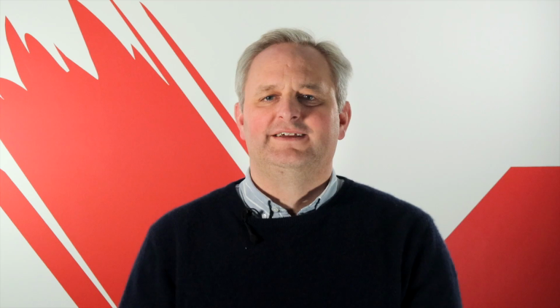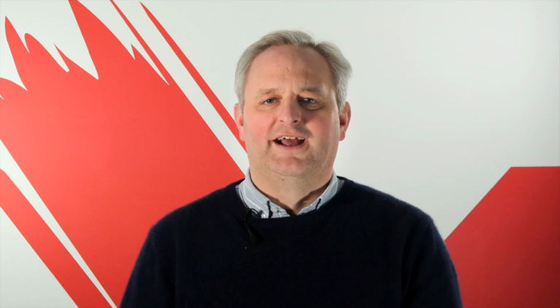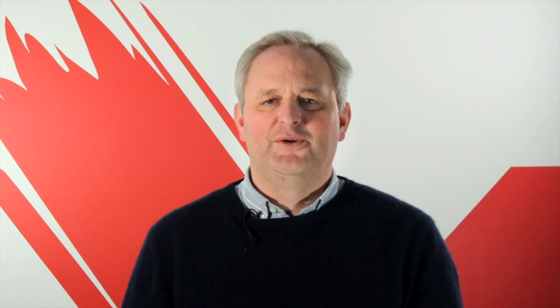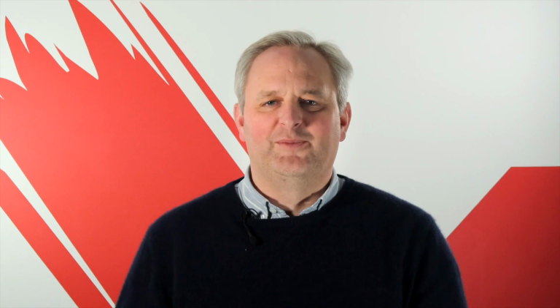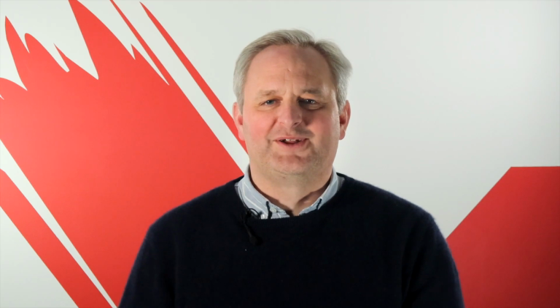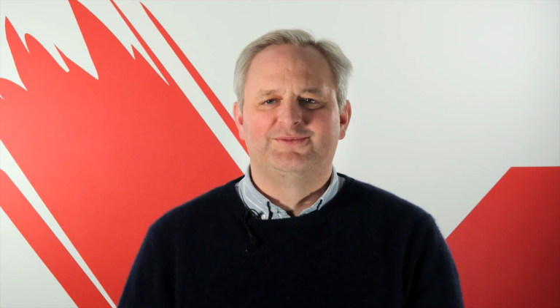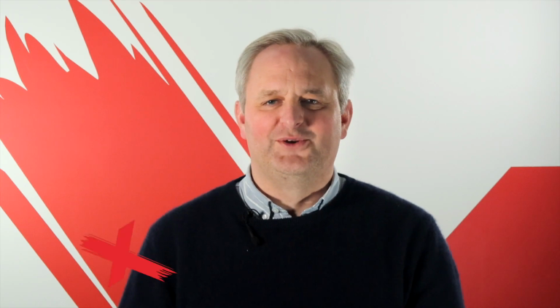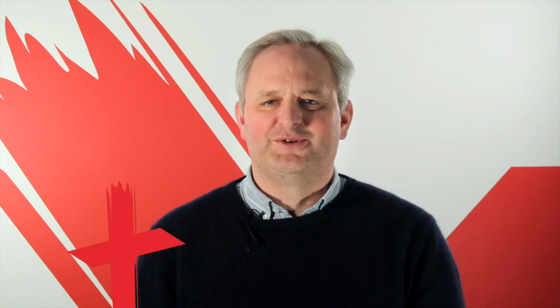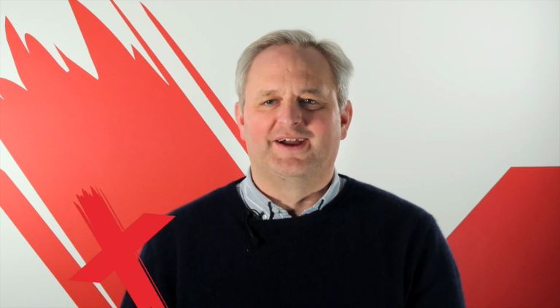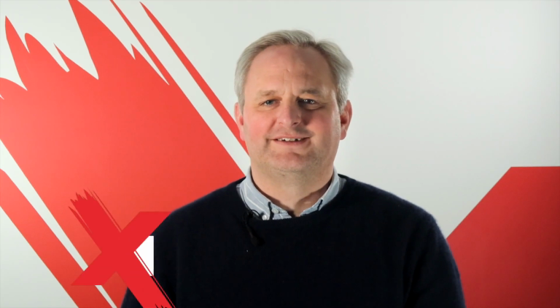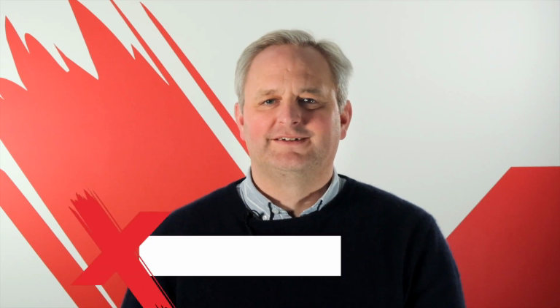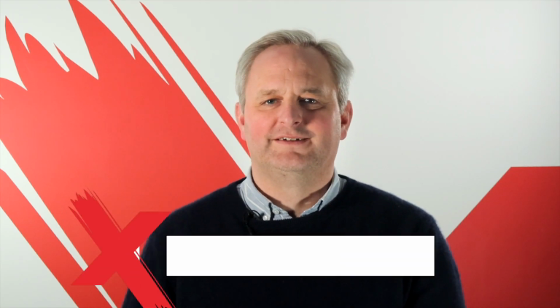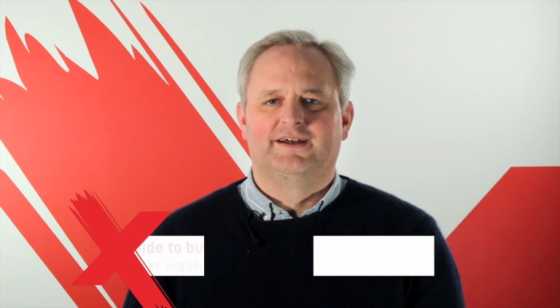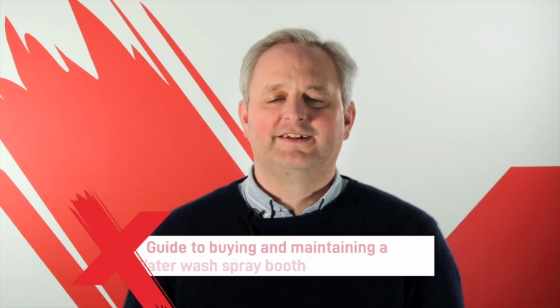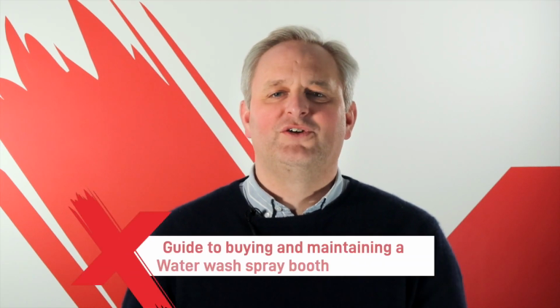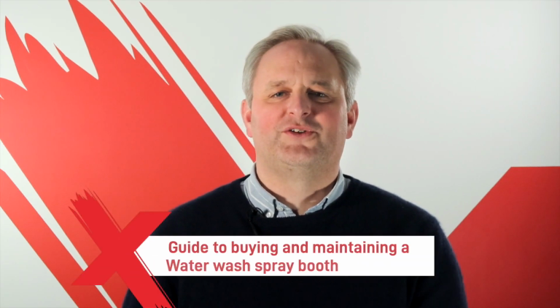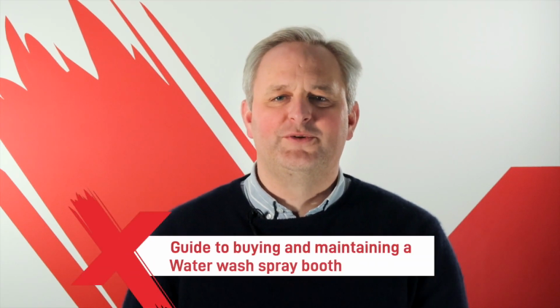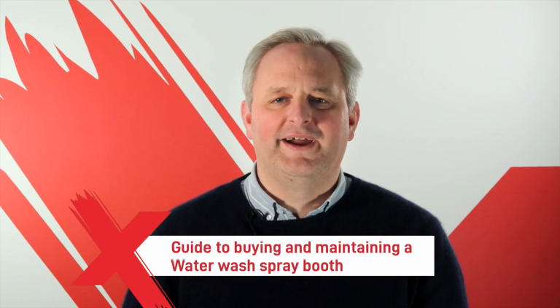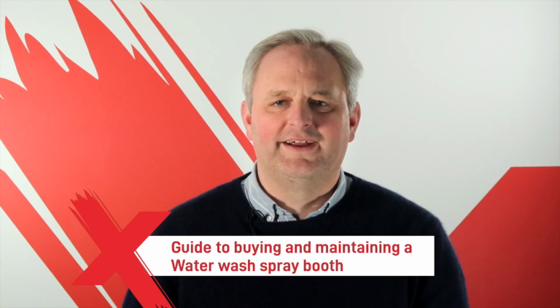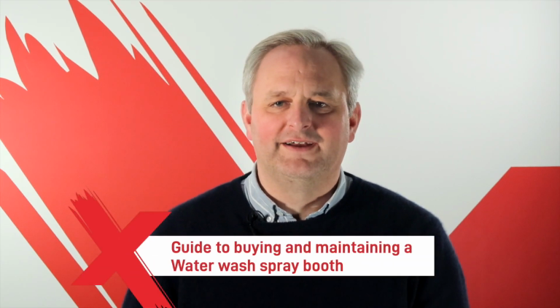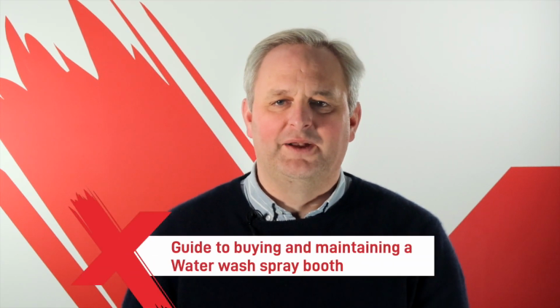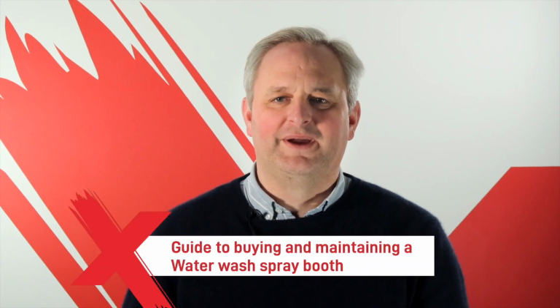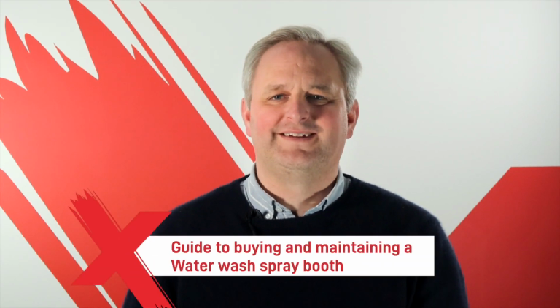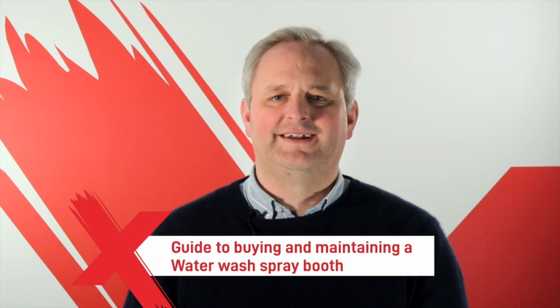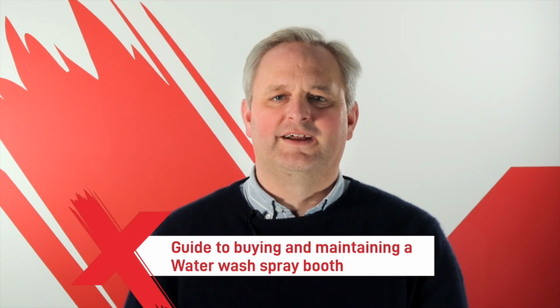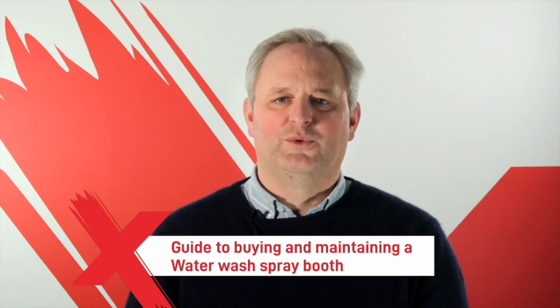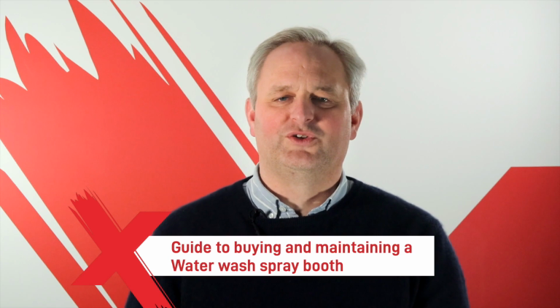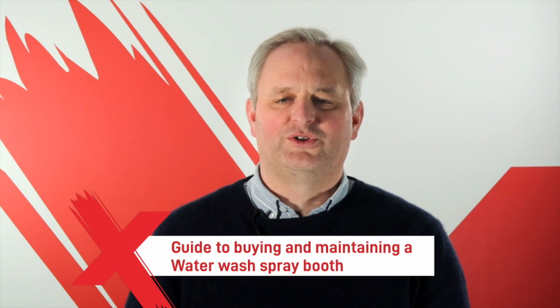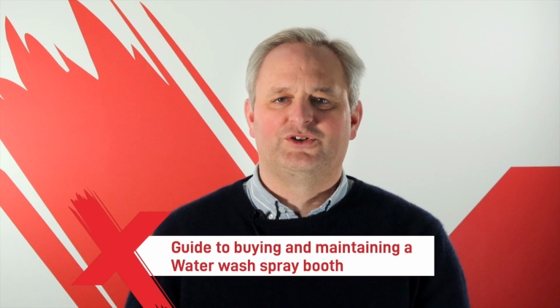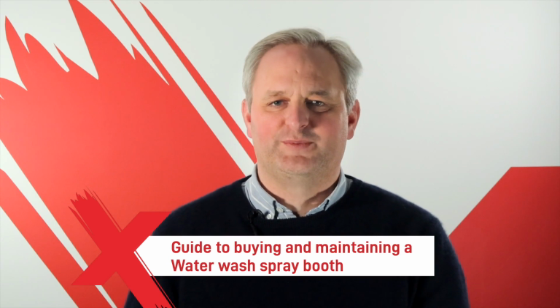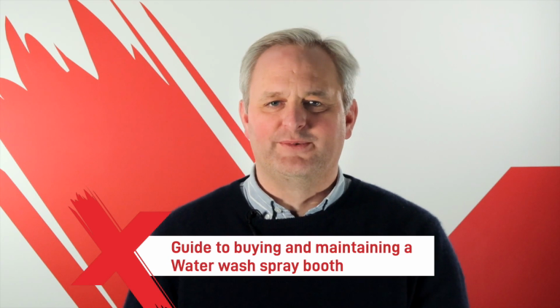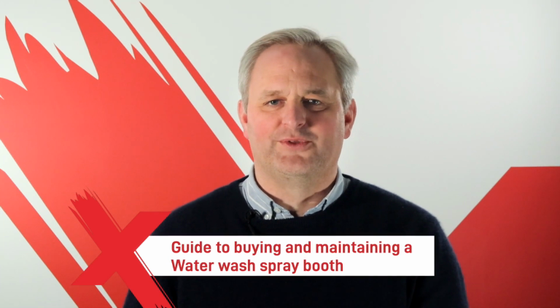Hello and welcome to Ultramax. I'd like to talk you through buying and maintaining a water wash spray booth.